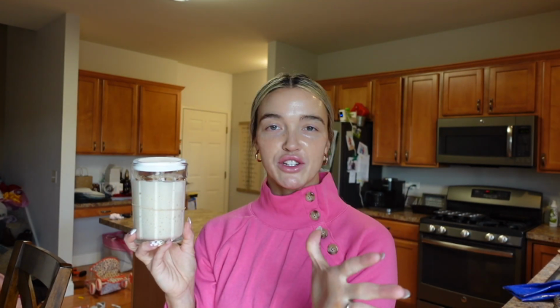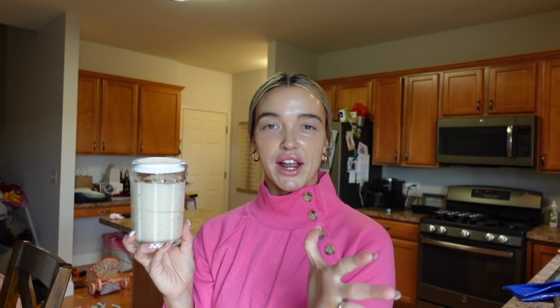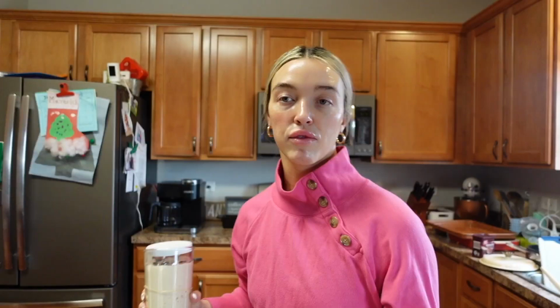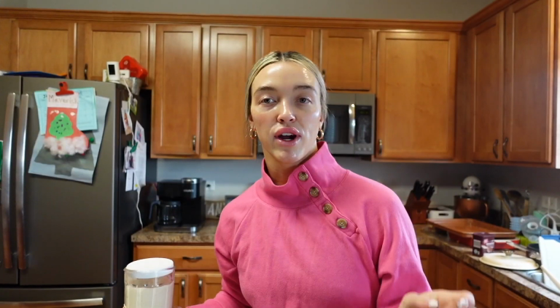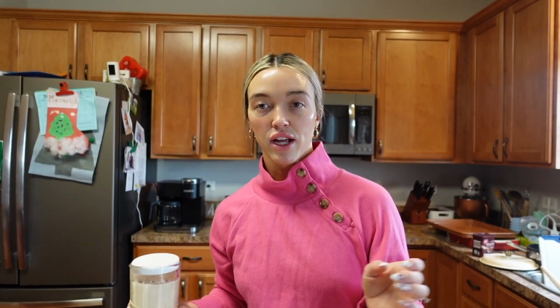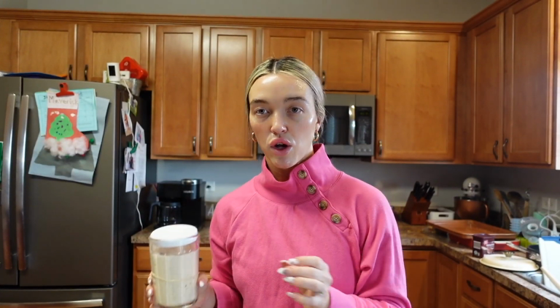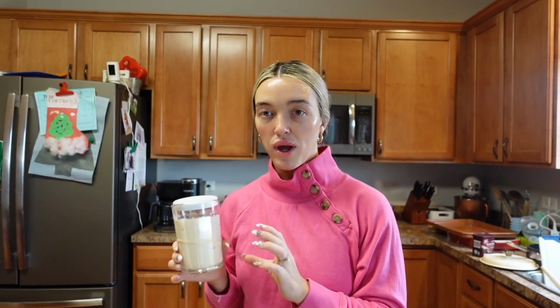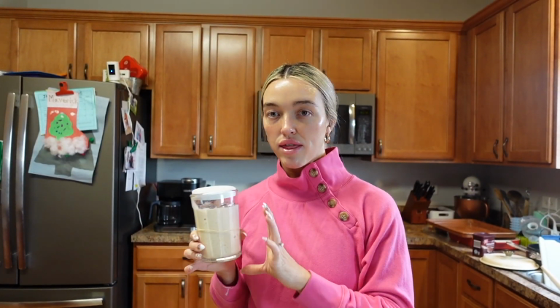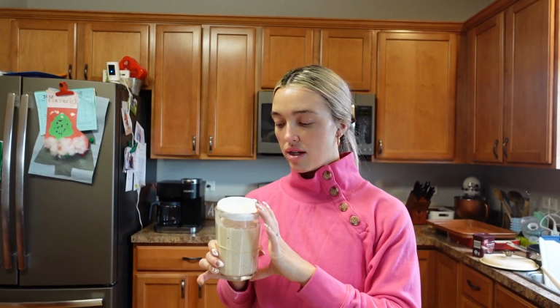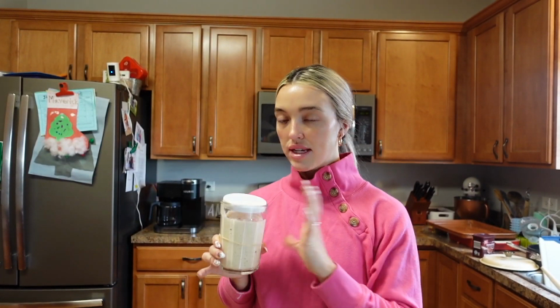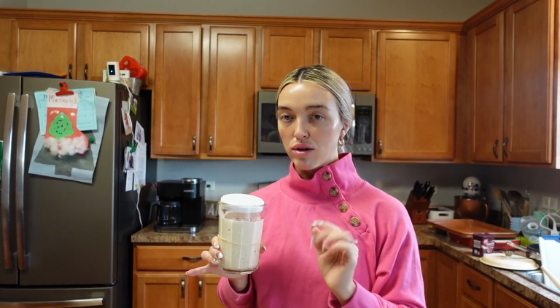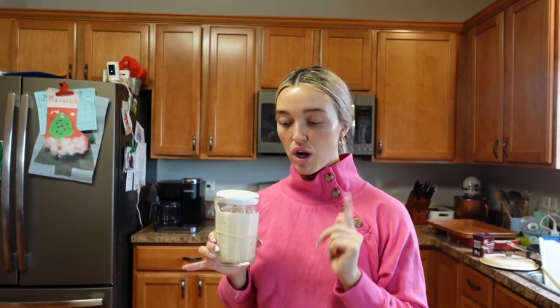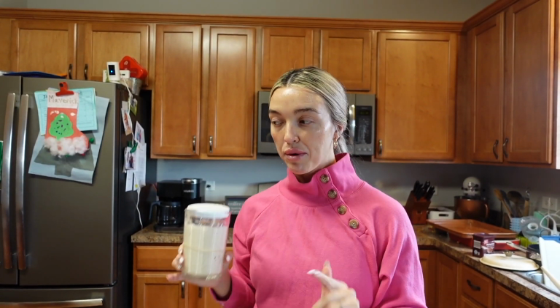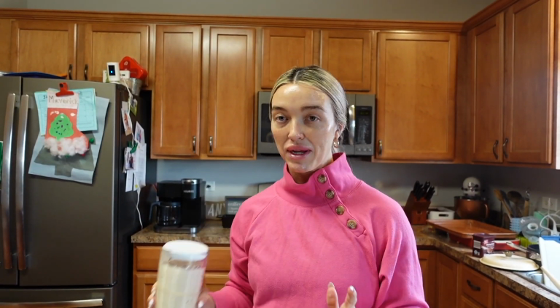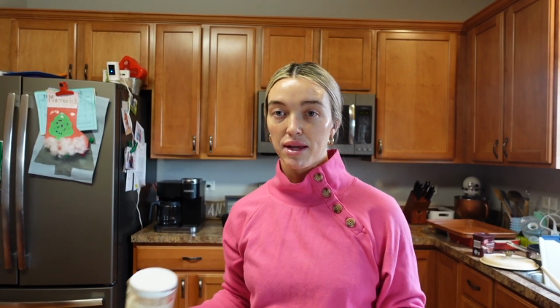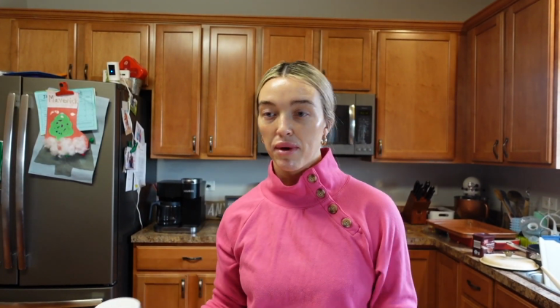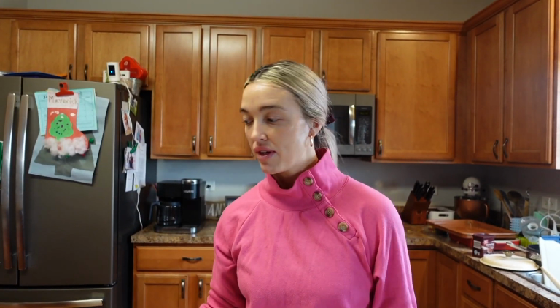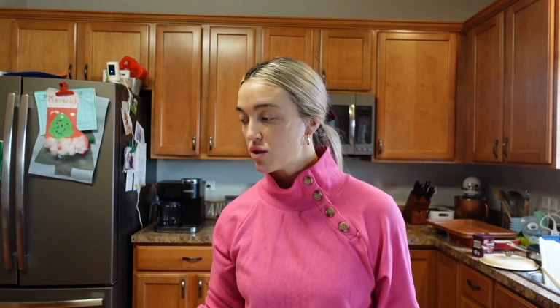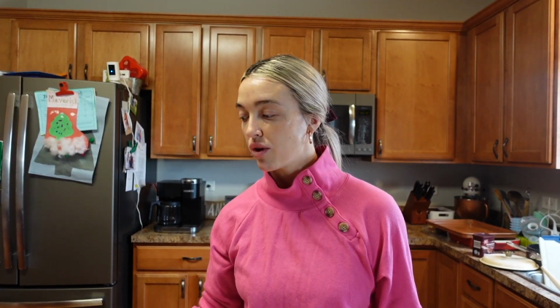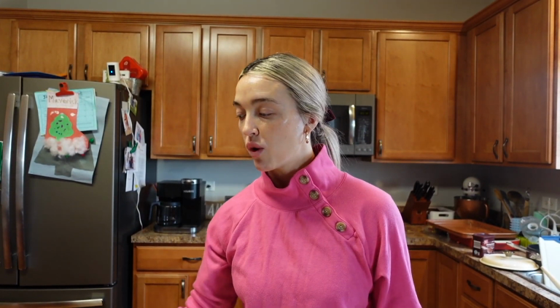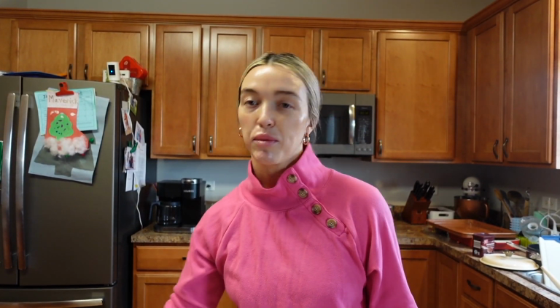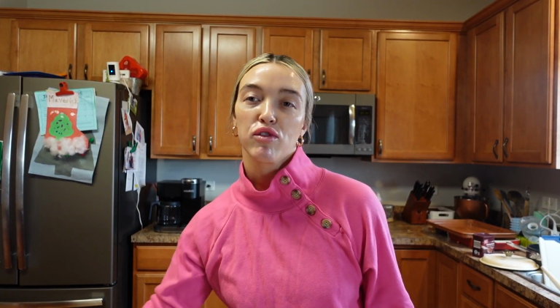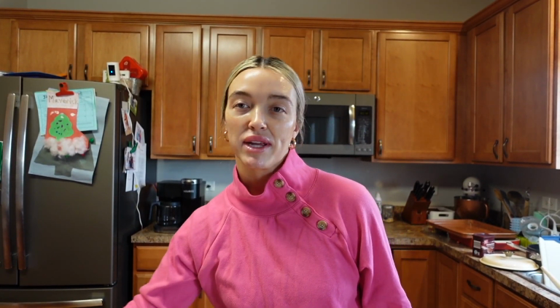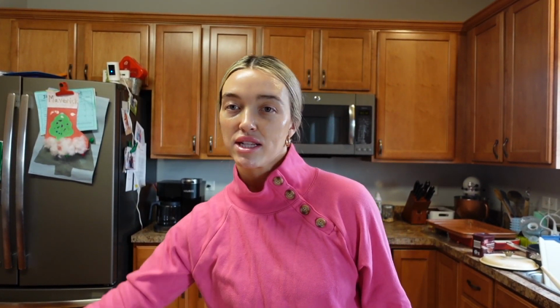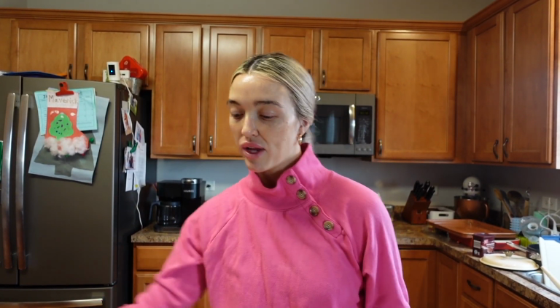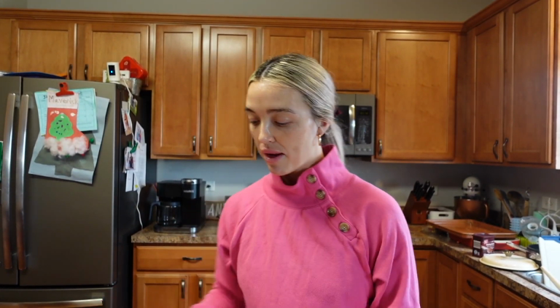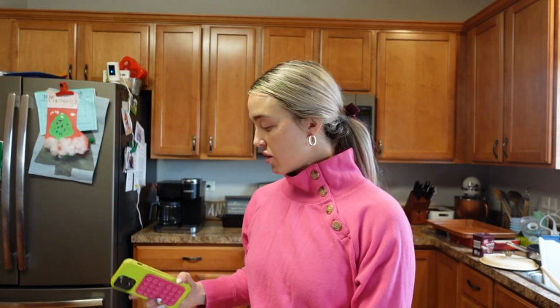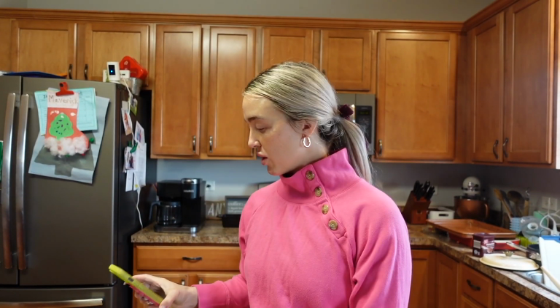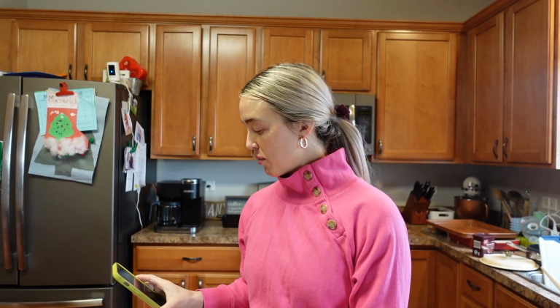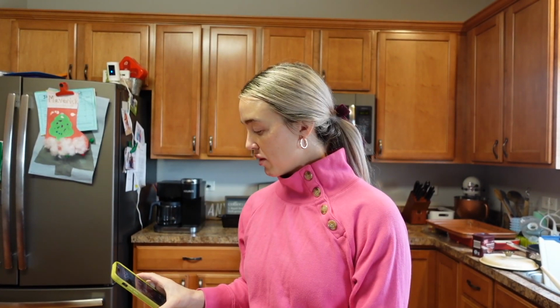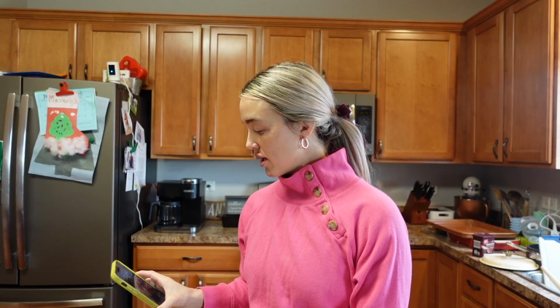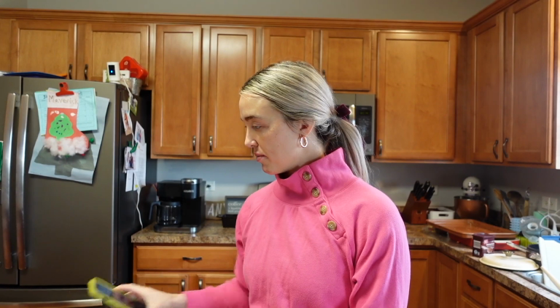Before I get going with the sourdough, I'm going to make some muffins real quick before my kids wake up. We're gonna whip those up.